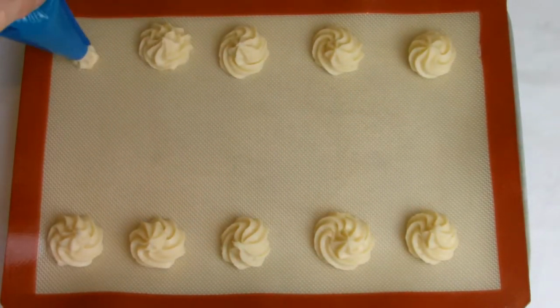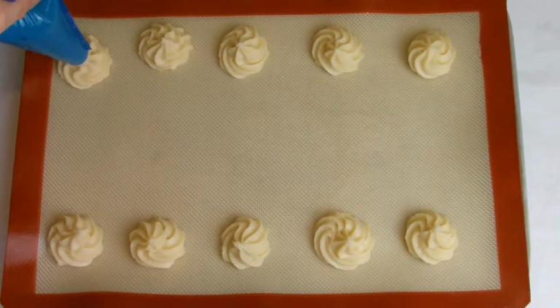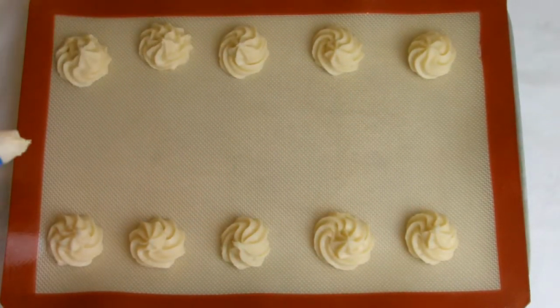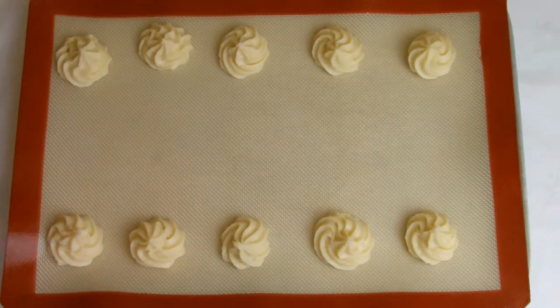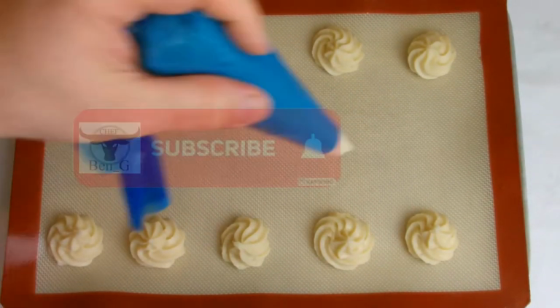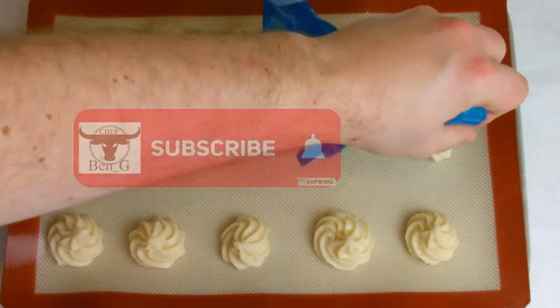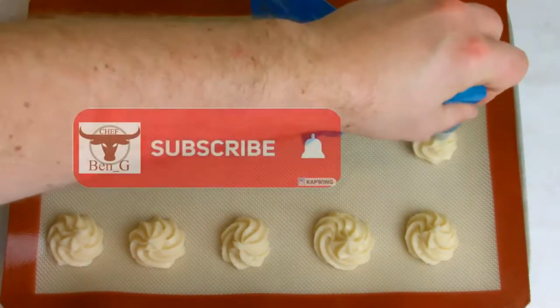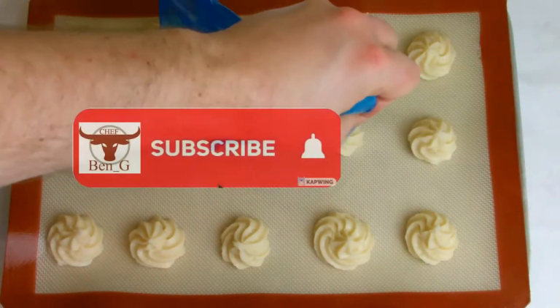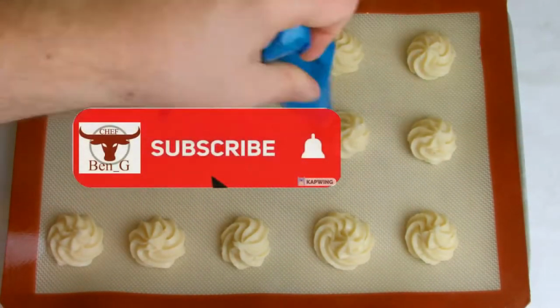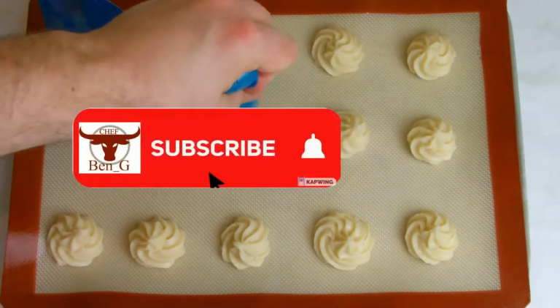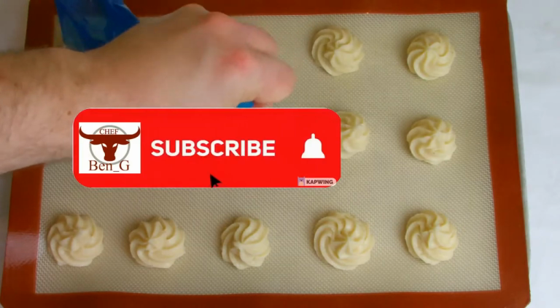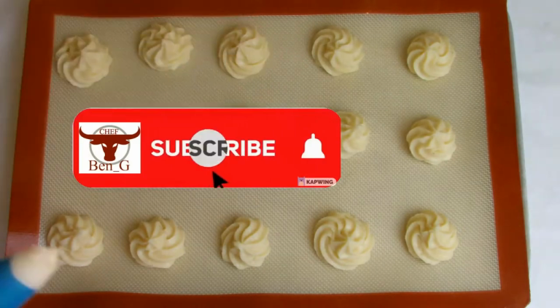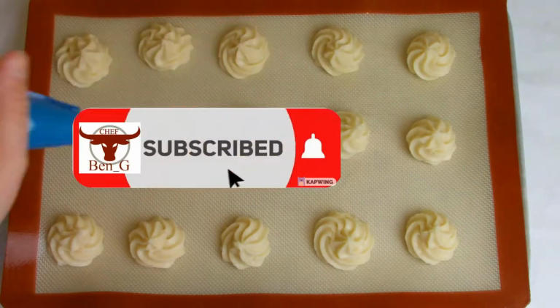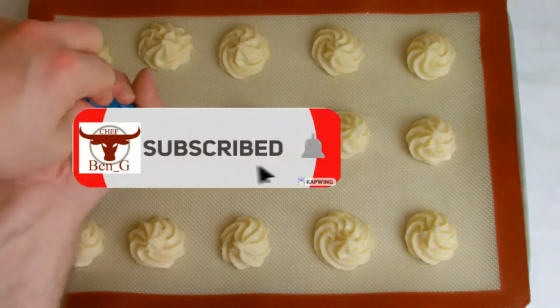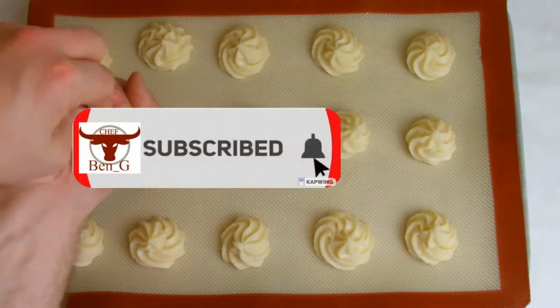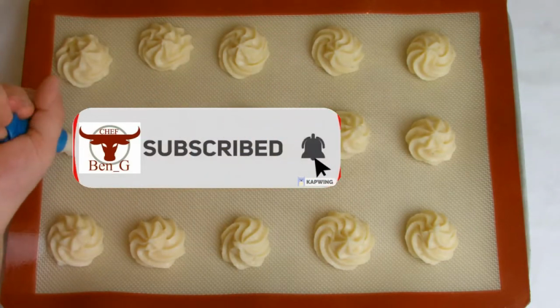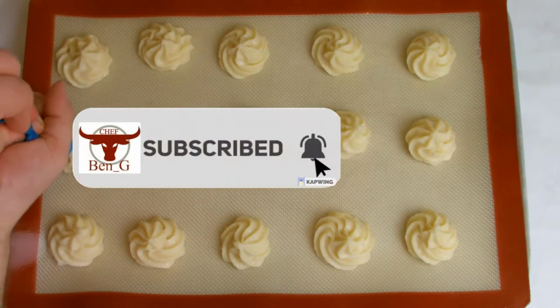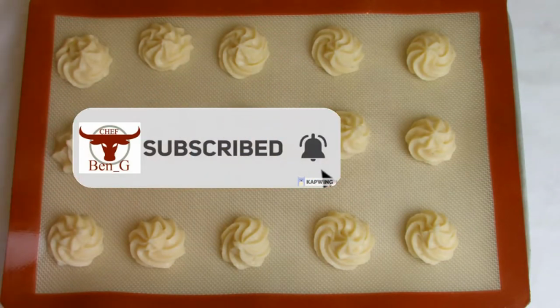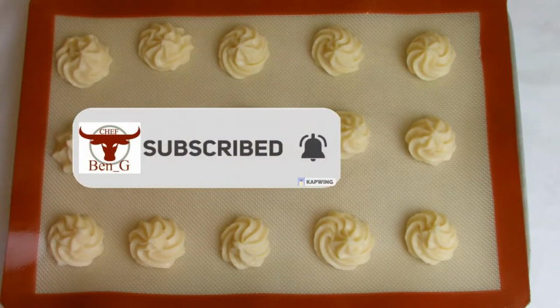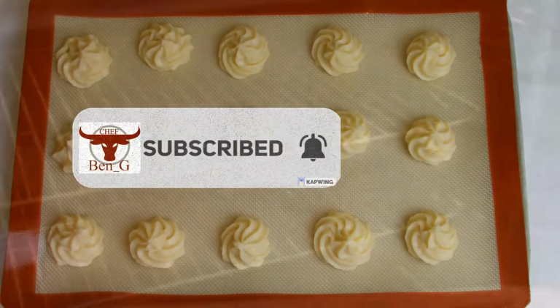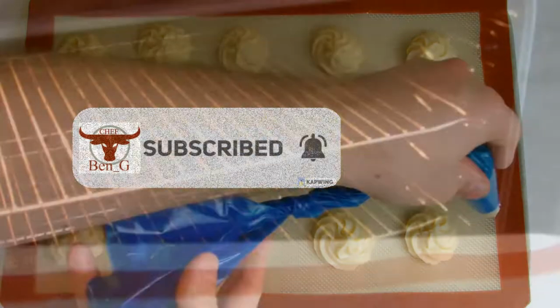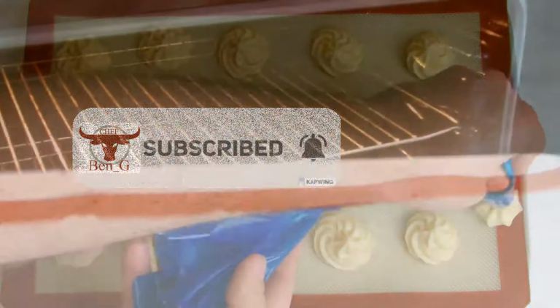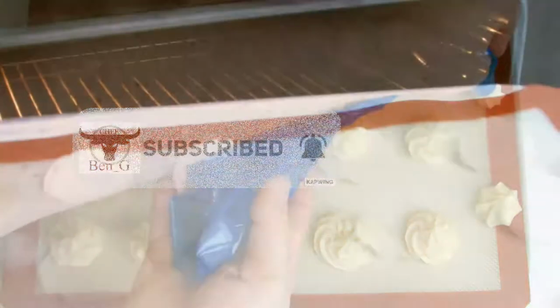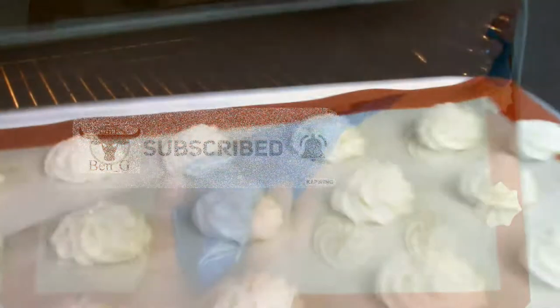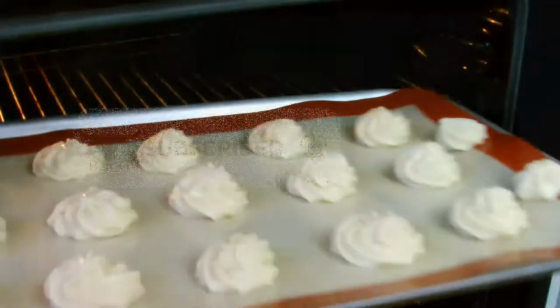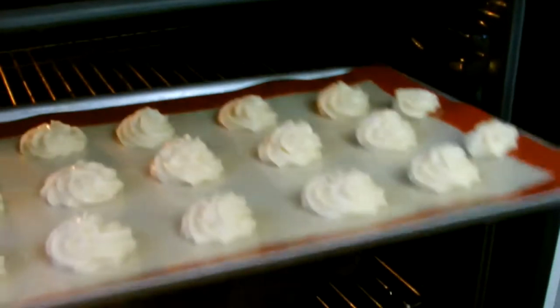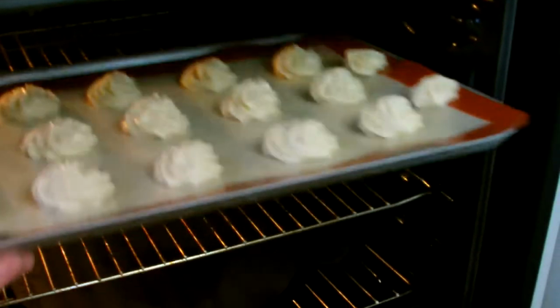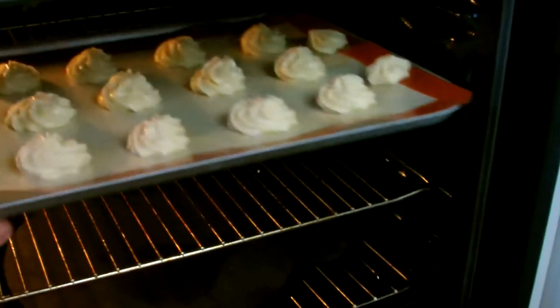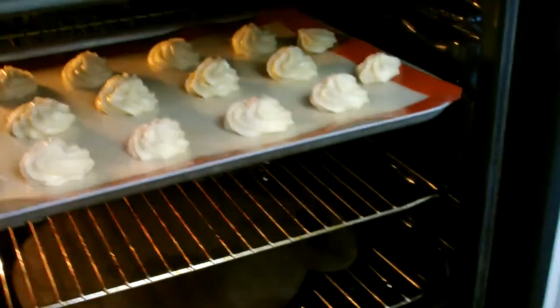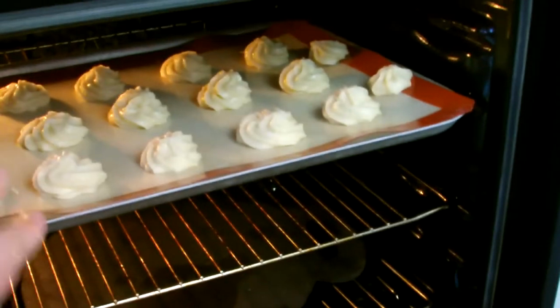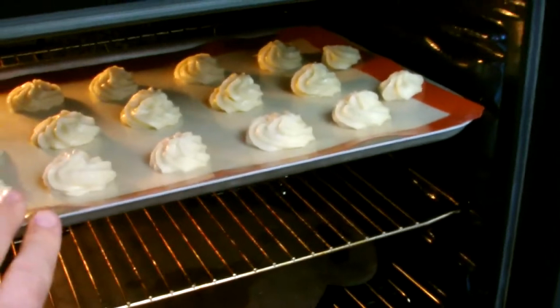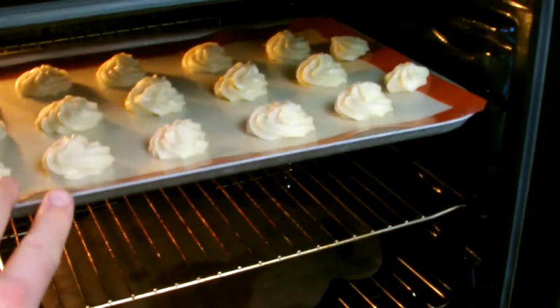From savoury to sweet and everything in between, all aspects of cooking and baking are covered on the Chef Benji channel.